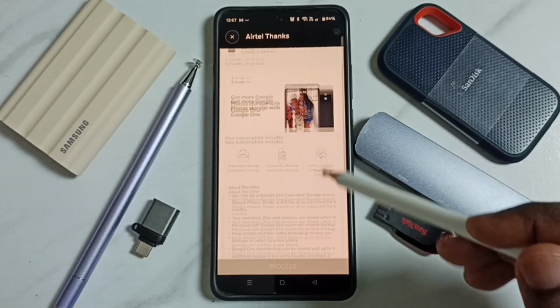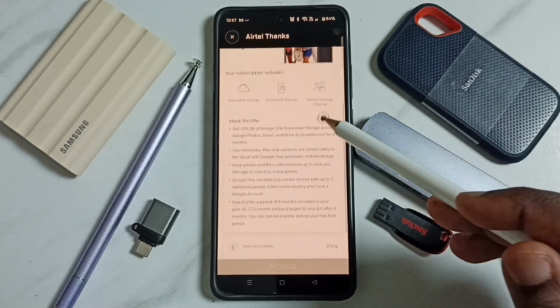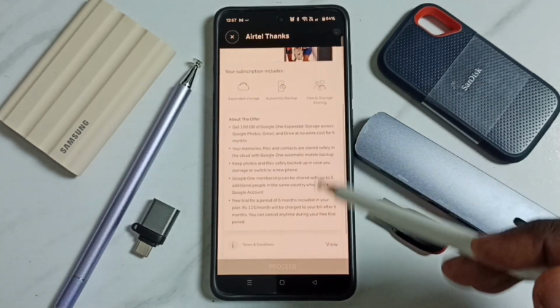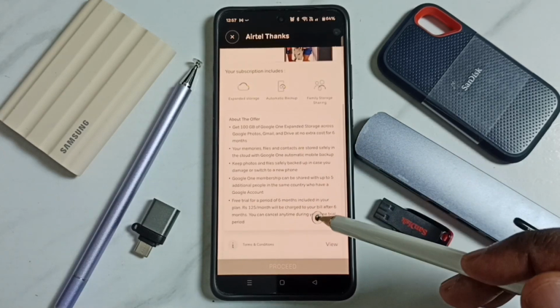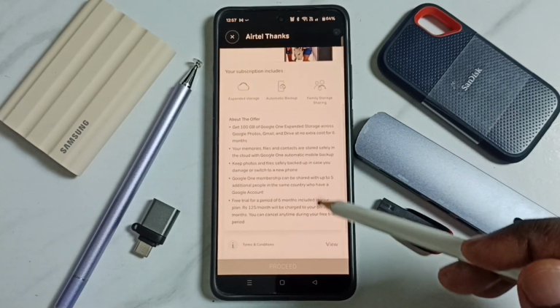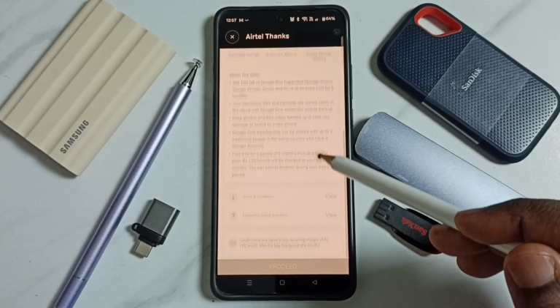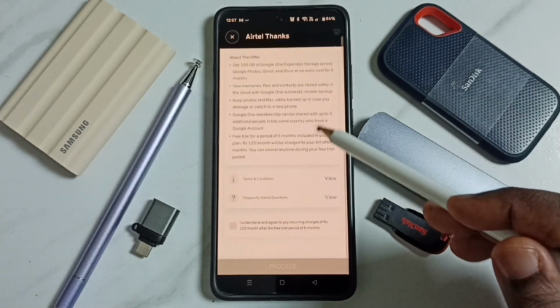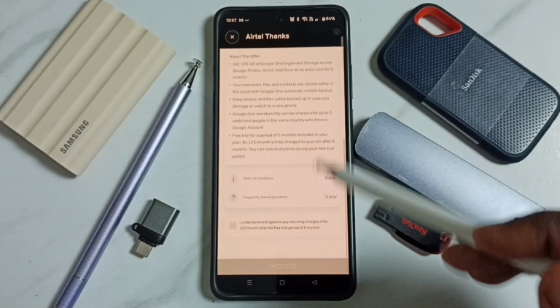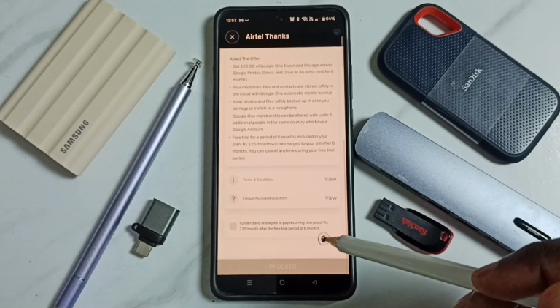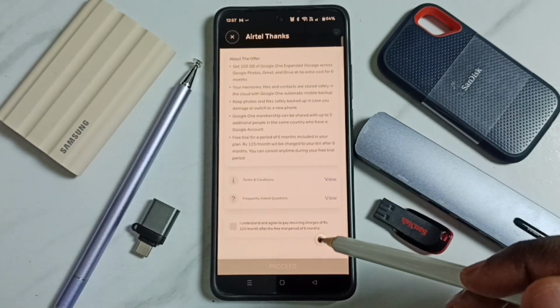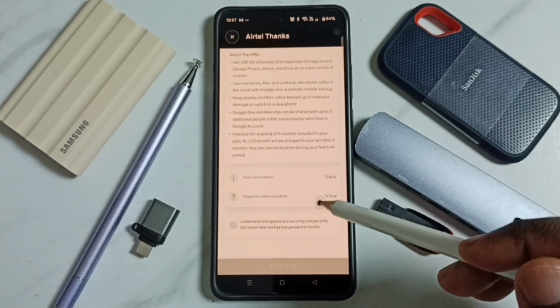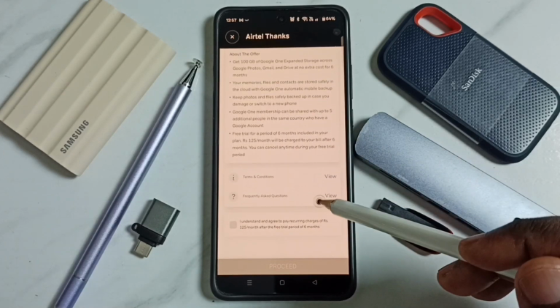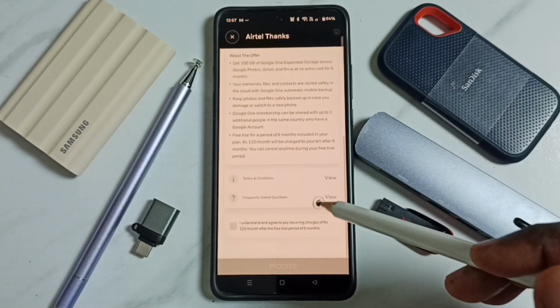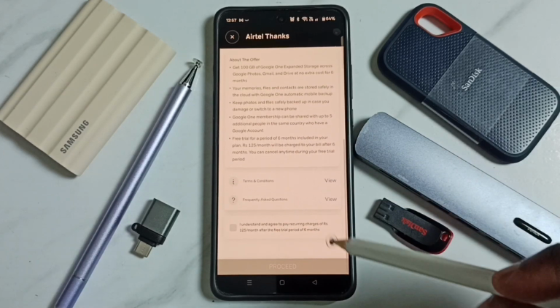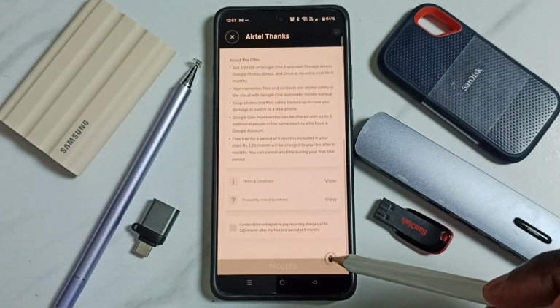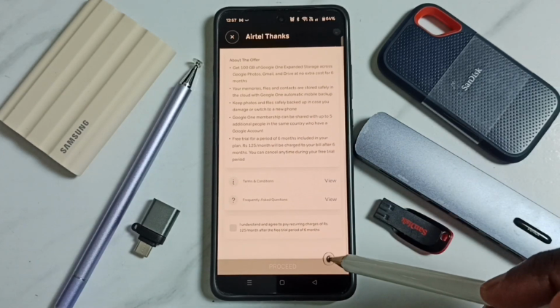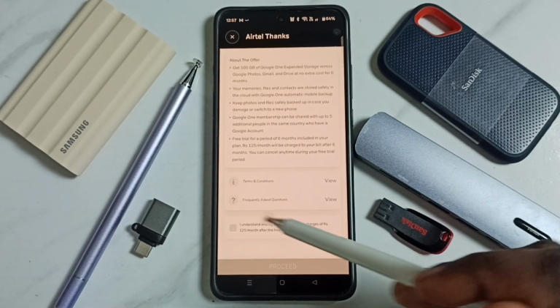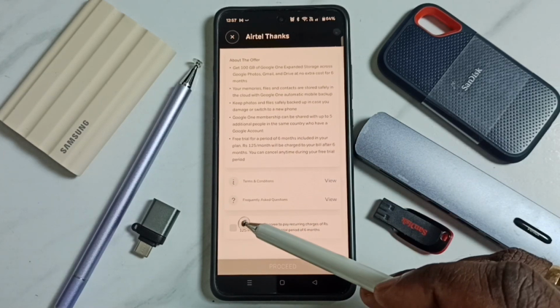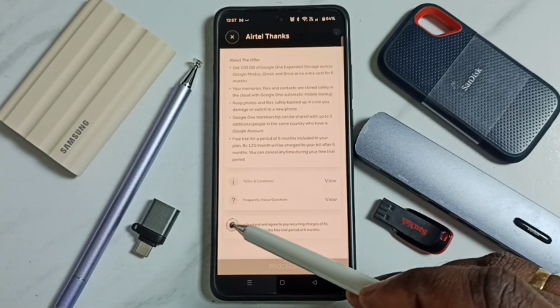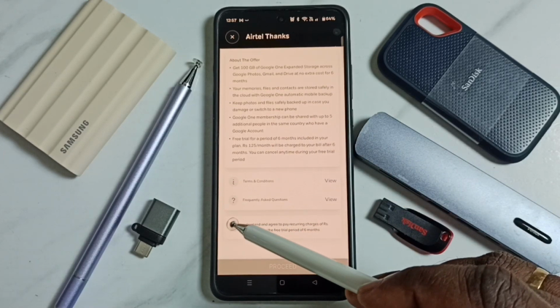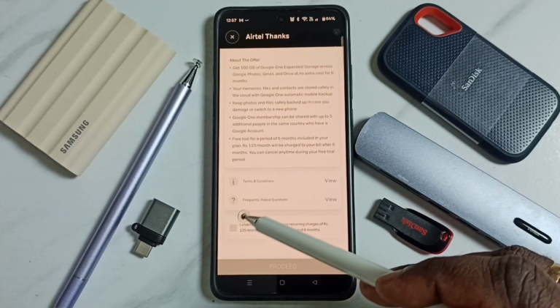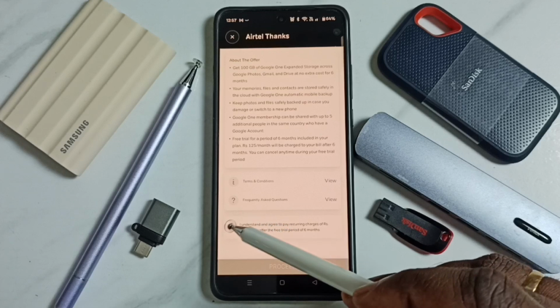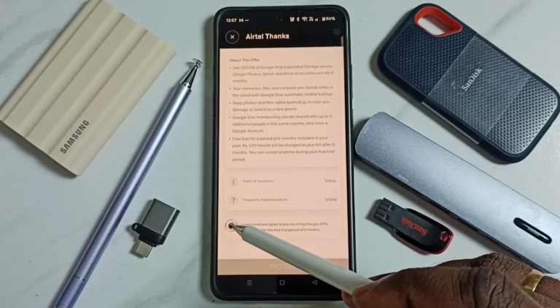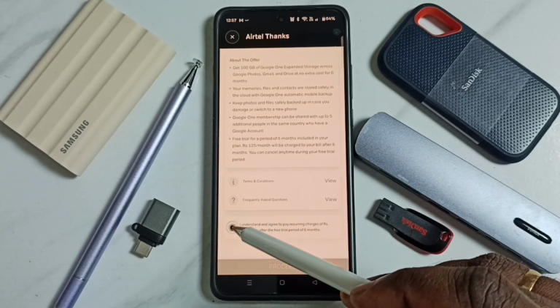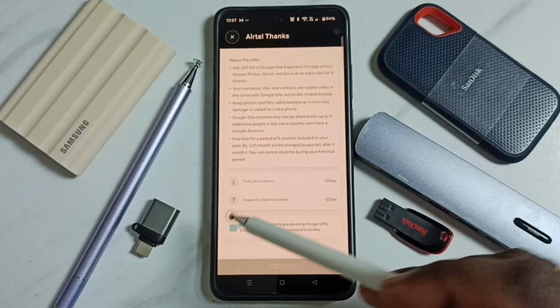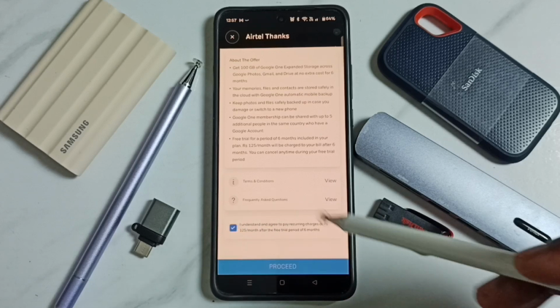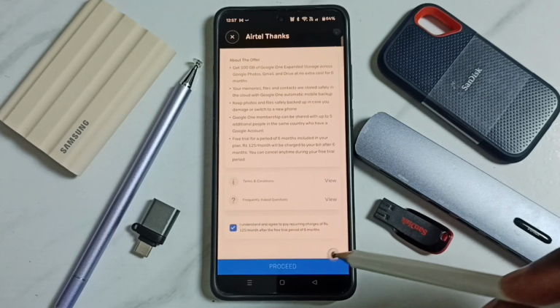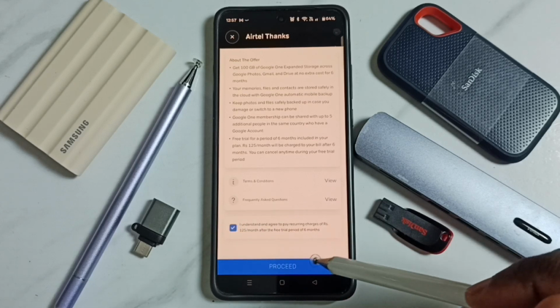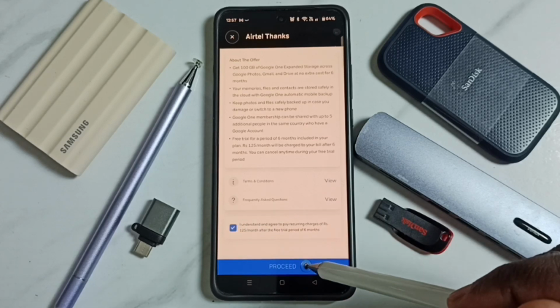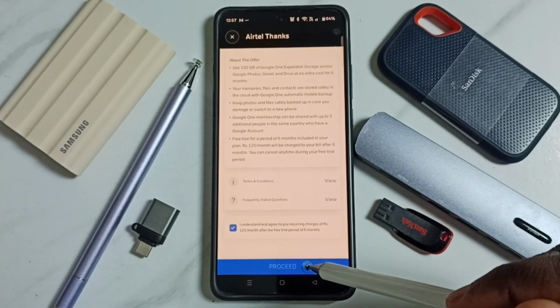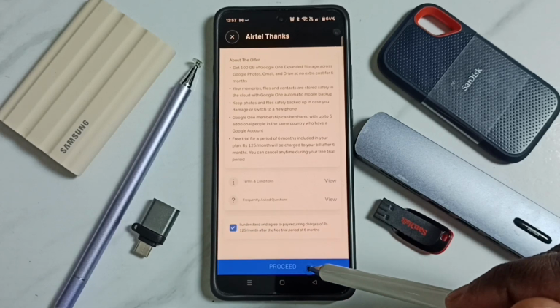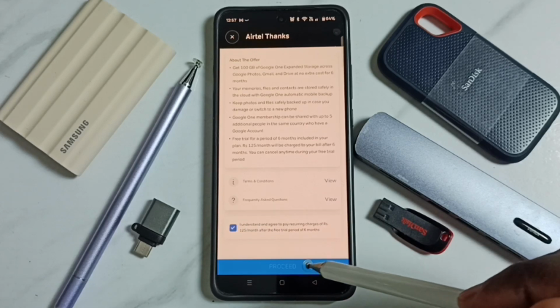Go down, then select this checkbox and tap on proceed.